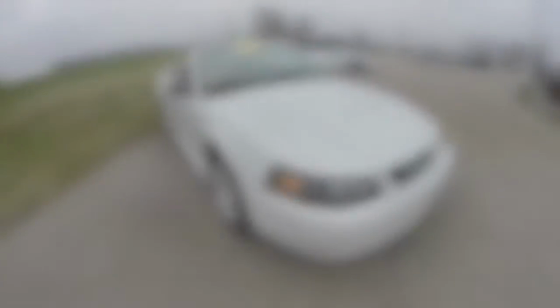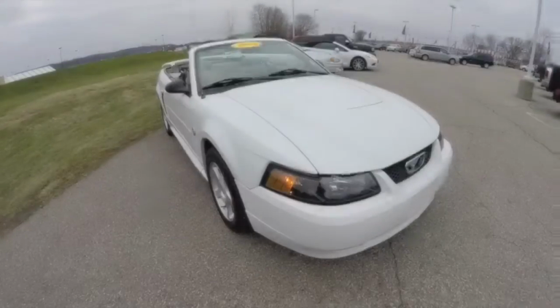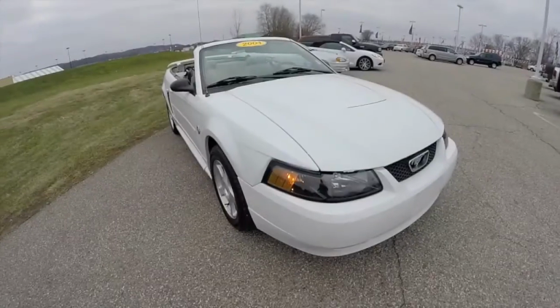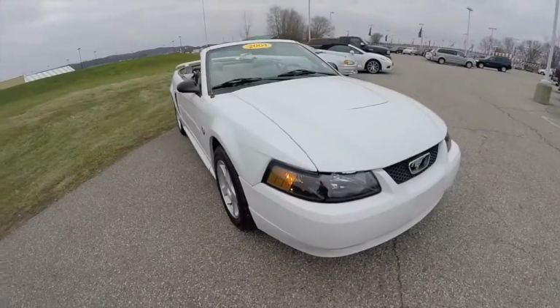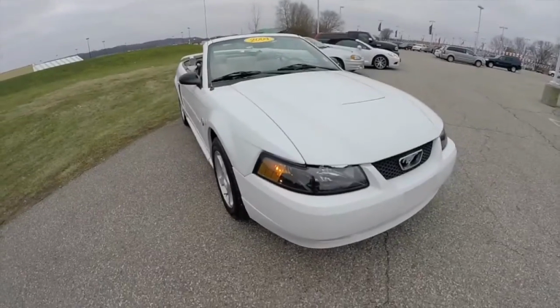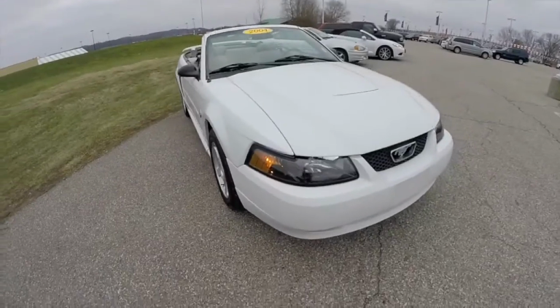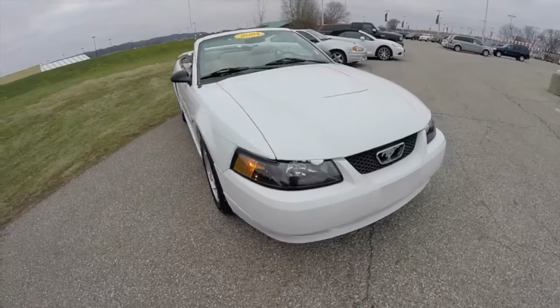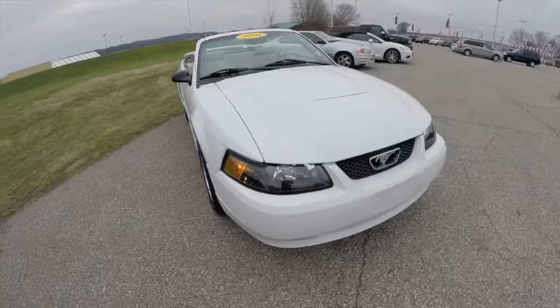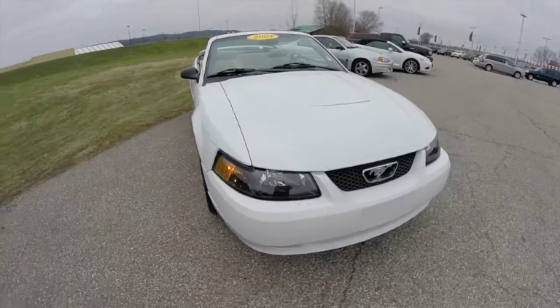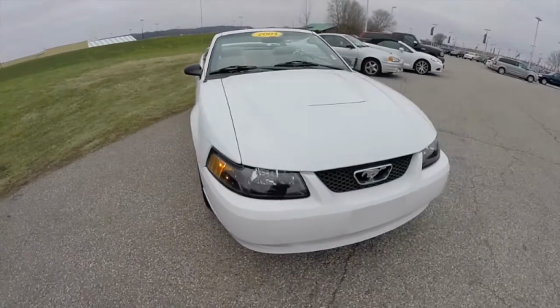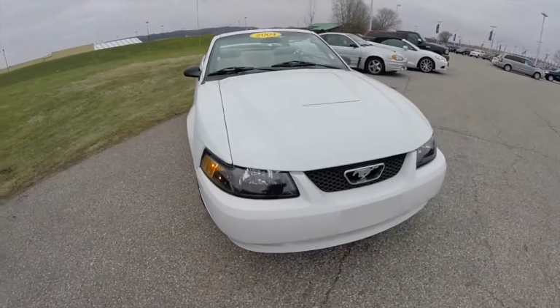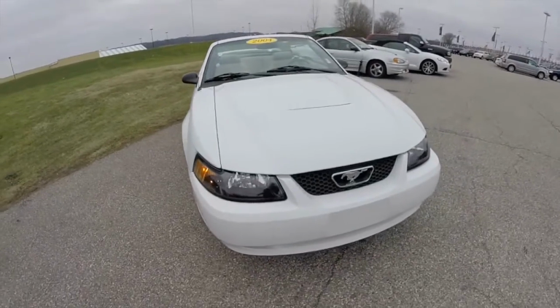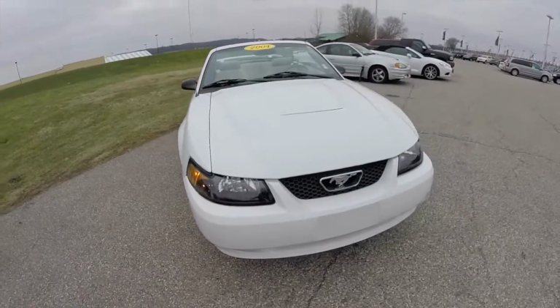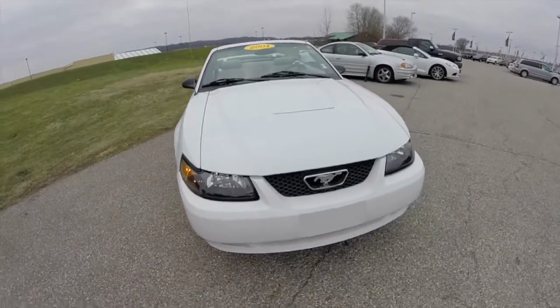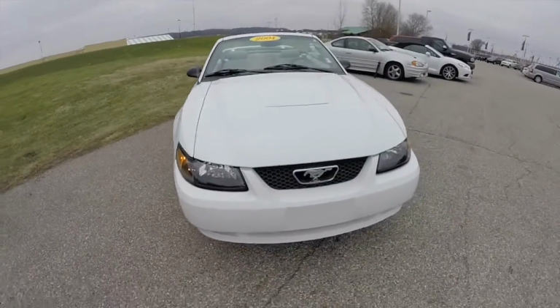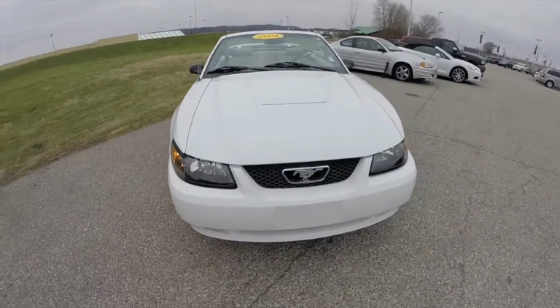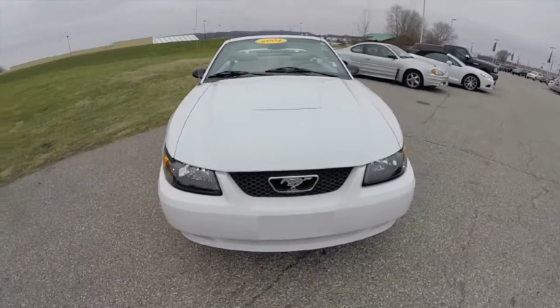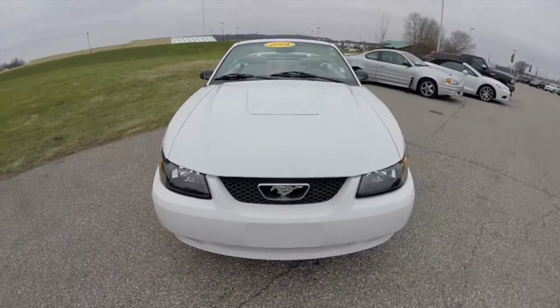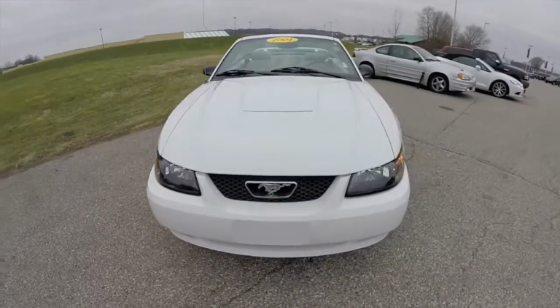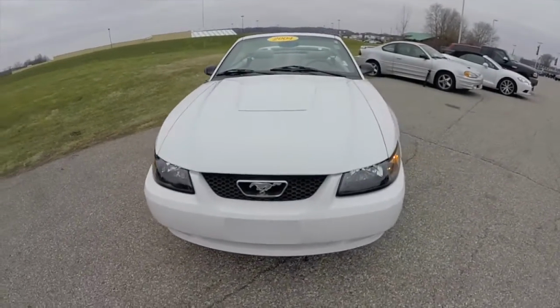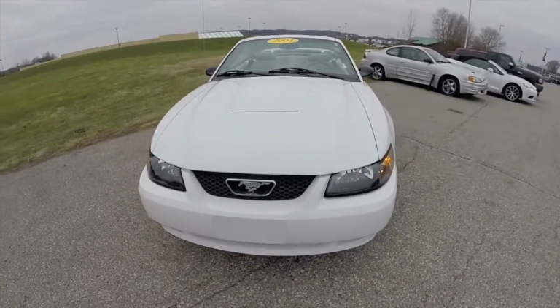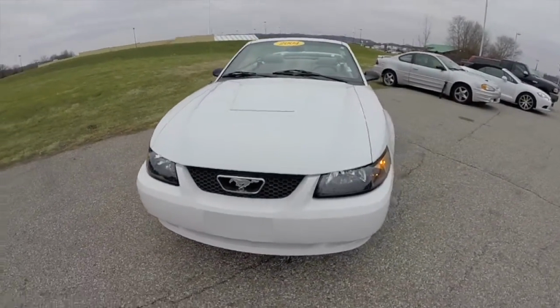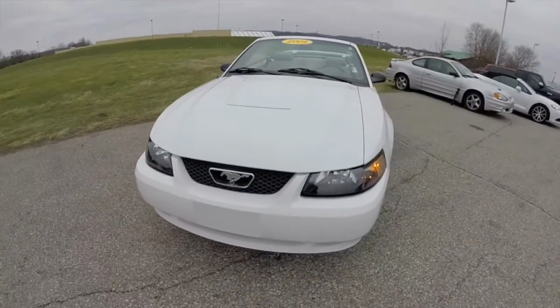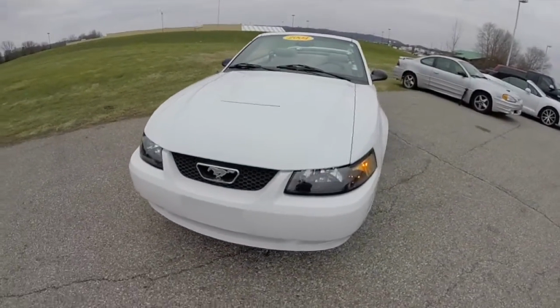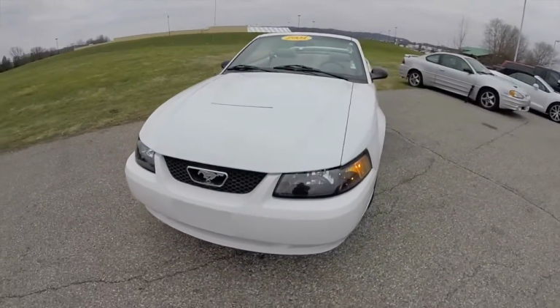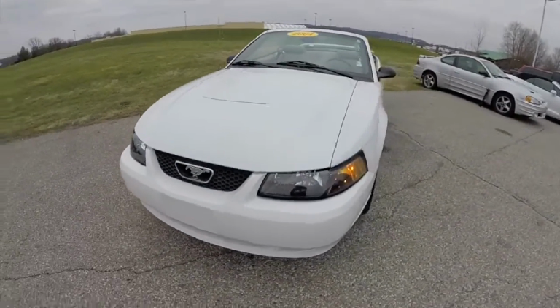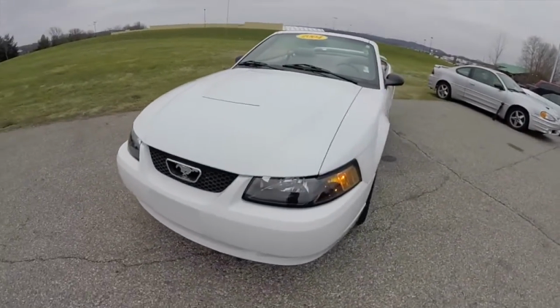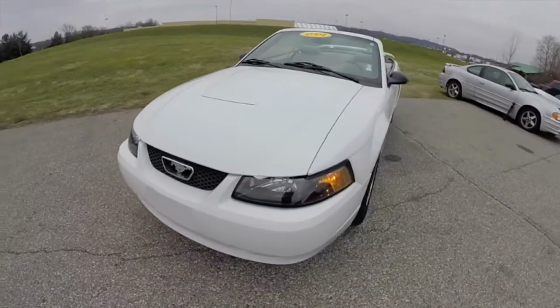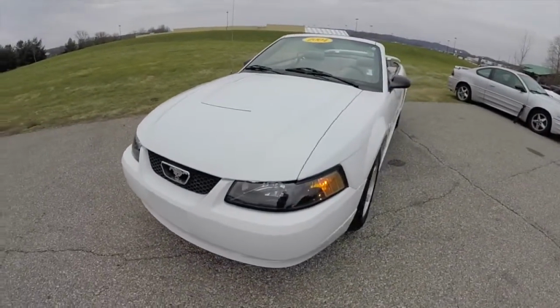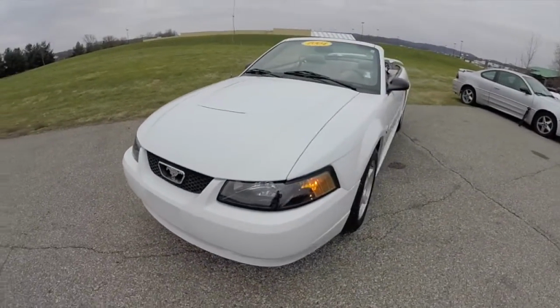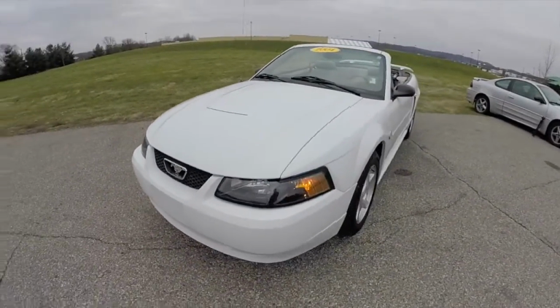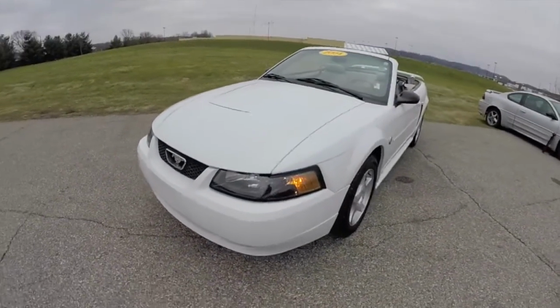Hello everyone. Today we're going to take a quick walk-around look at this 2004 Ford Mustang convertible.